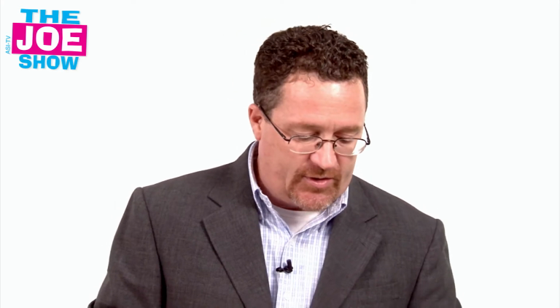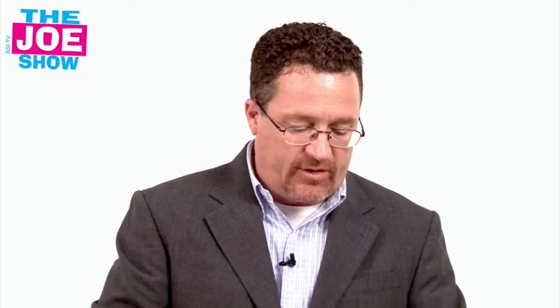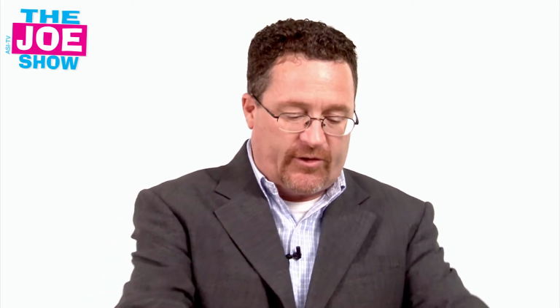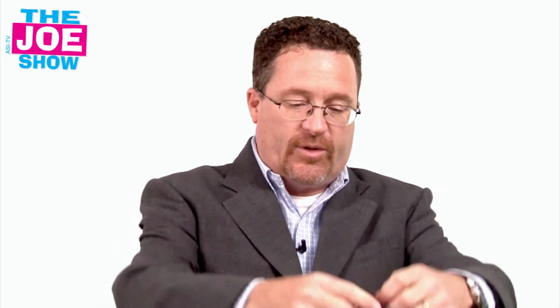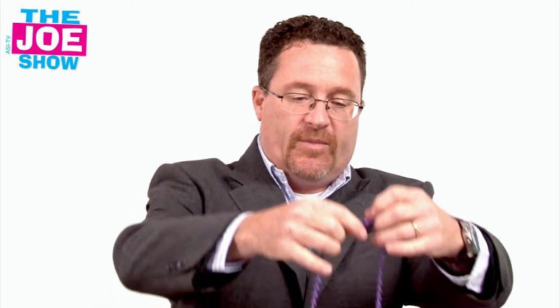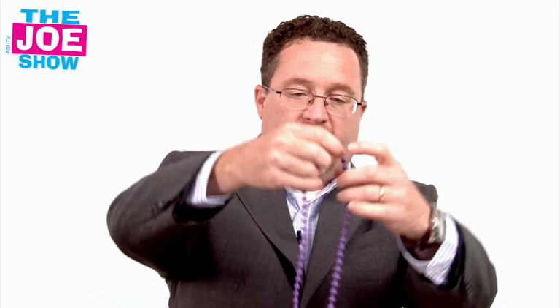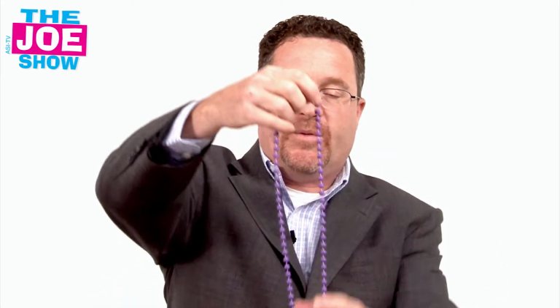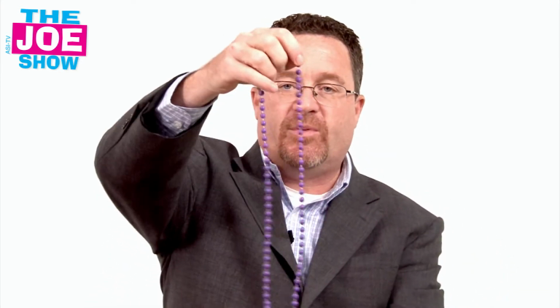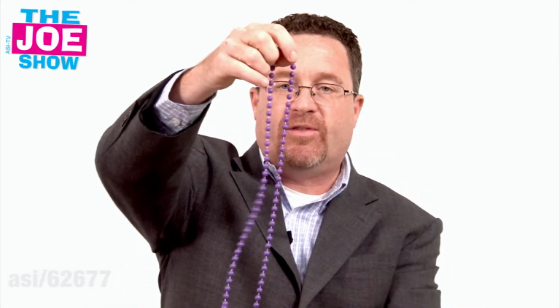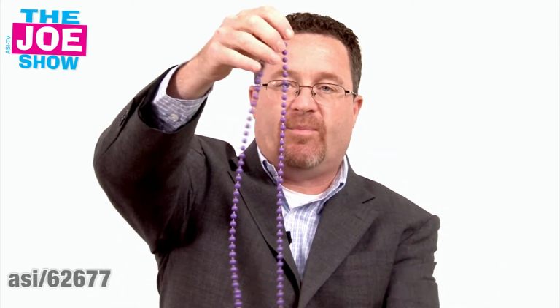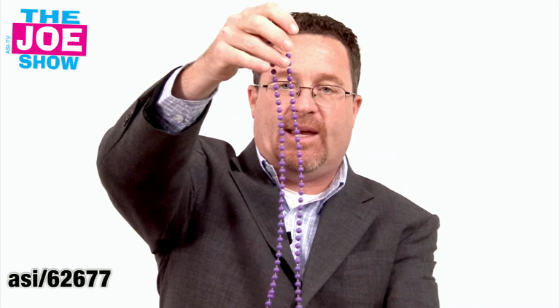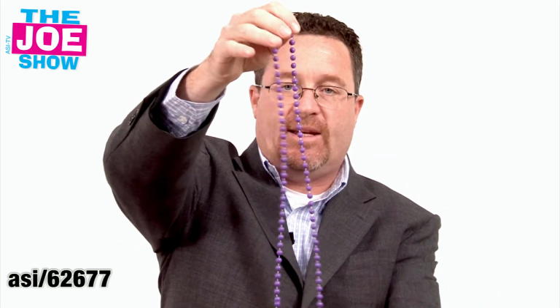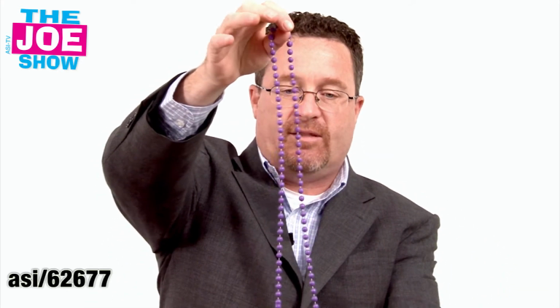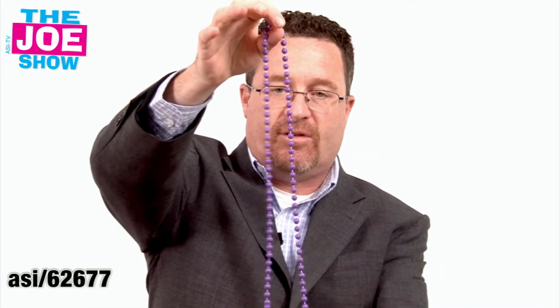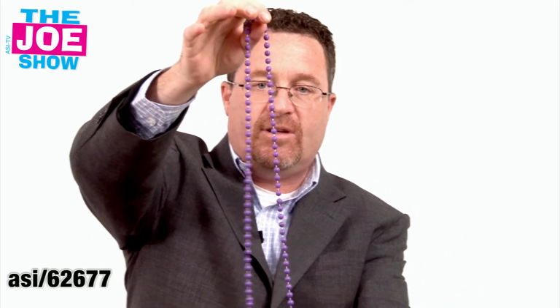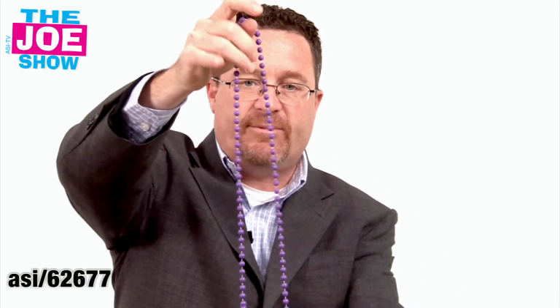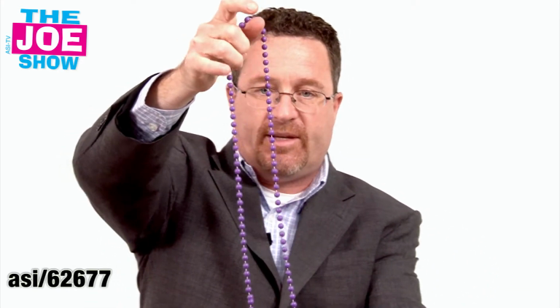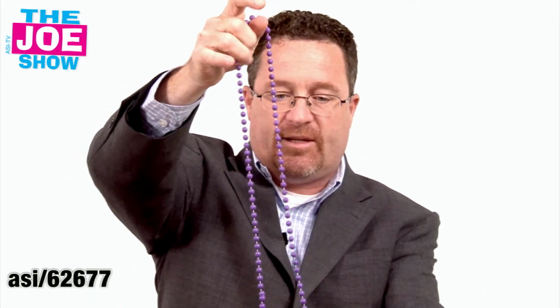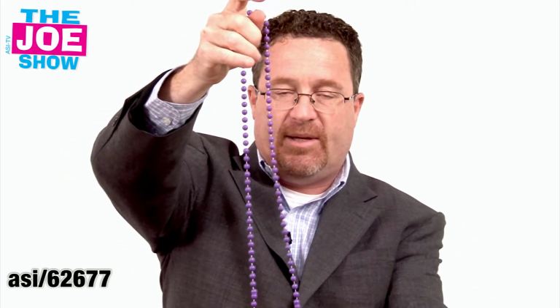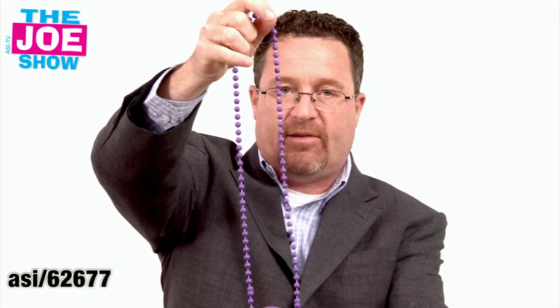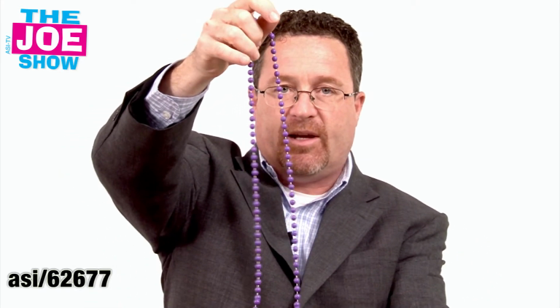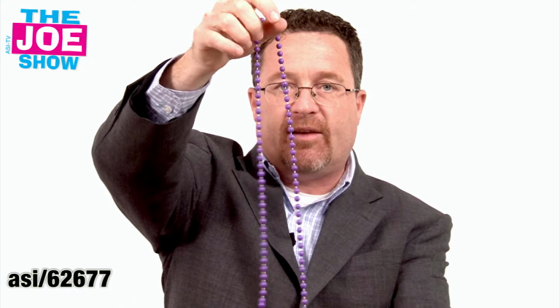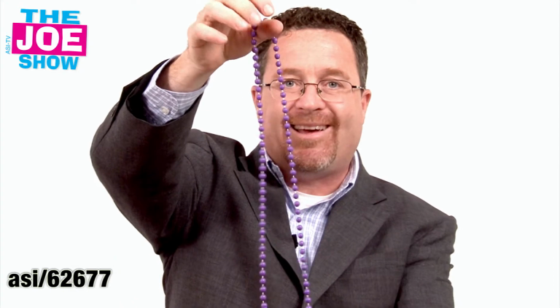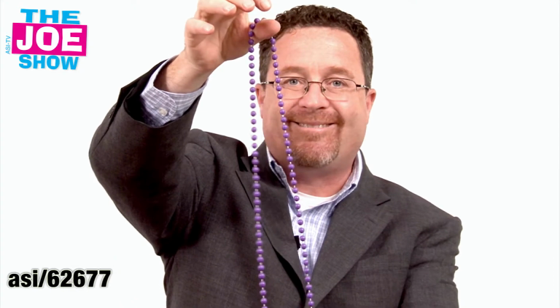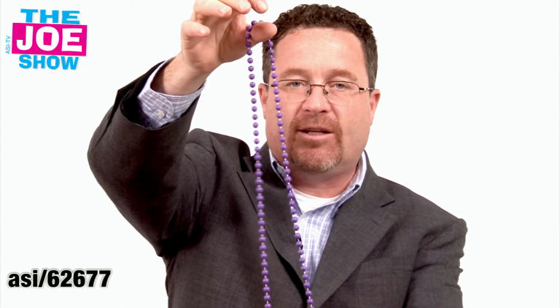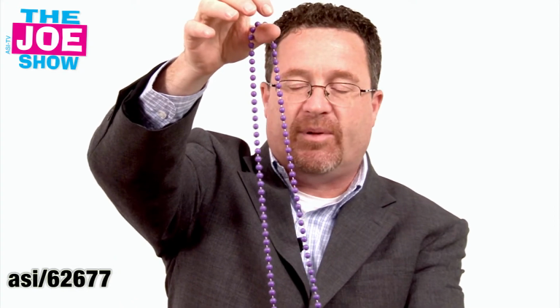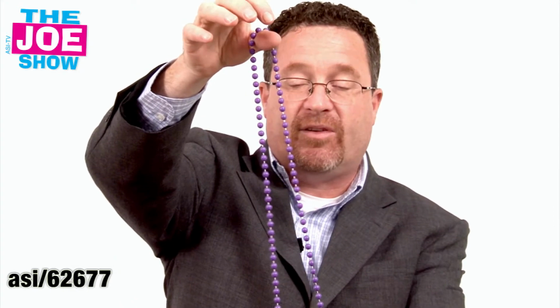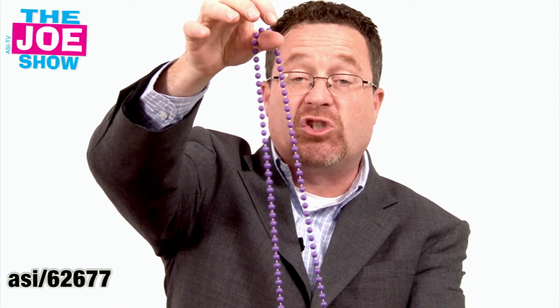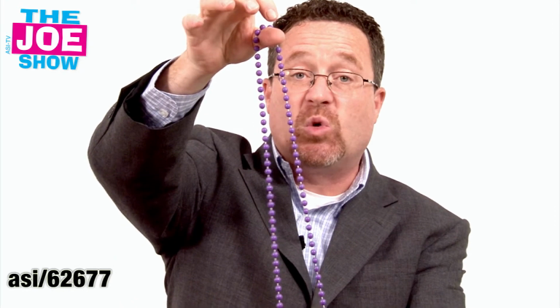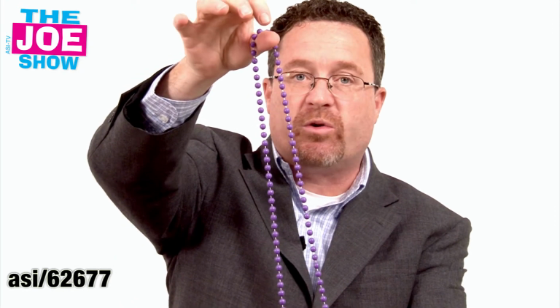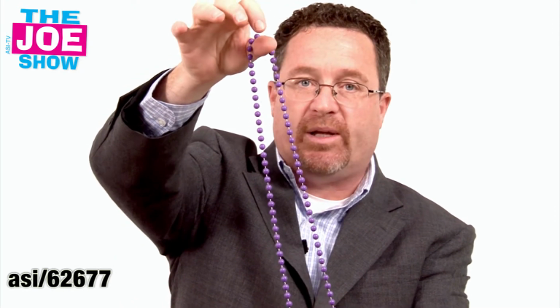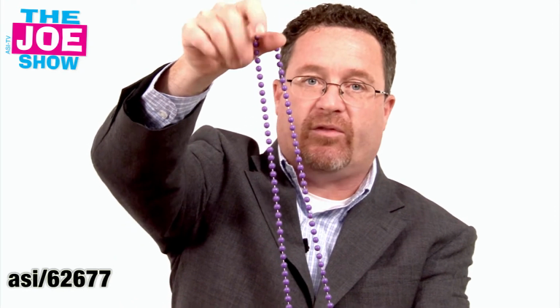I want to share this first one. When I pulled this out of the bag, Andy said those are nice plastic beads. I said, Andy, it's not really plastic — it's corn plastic.